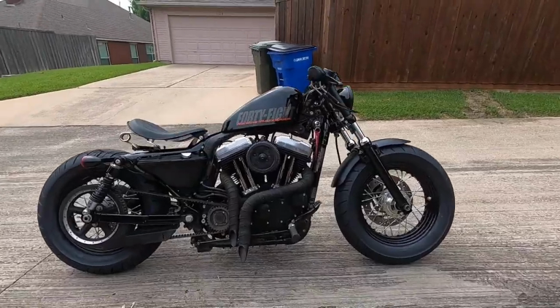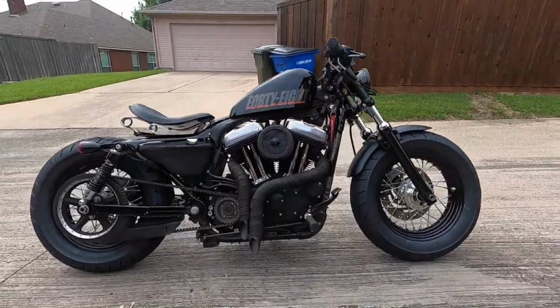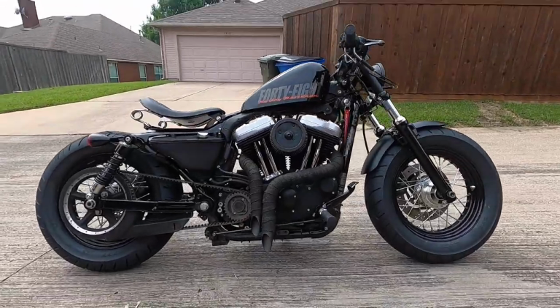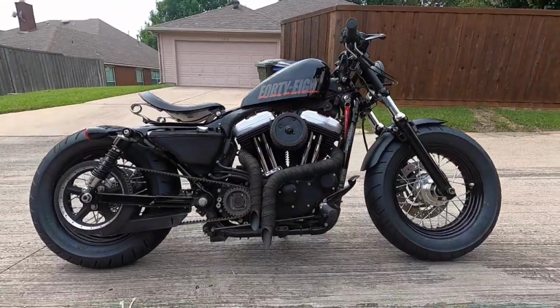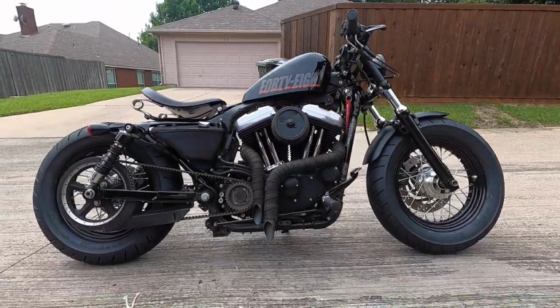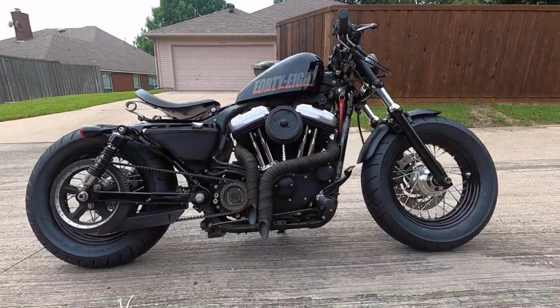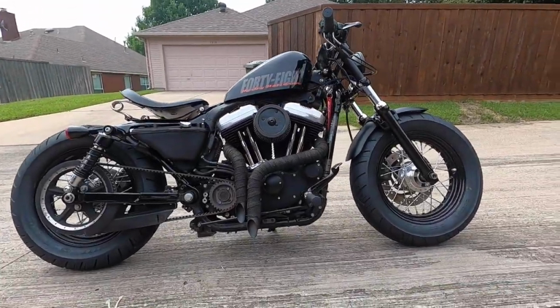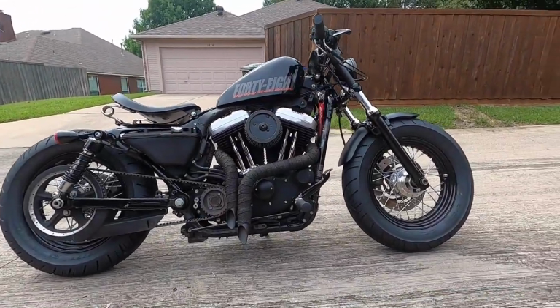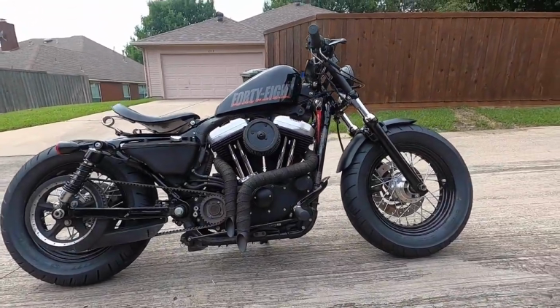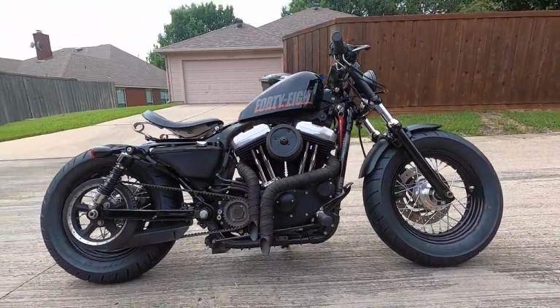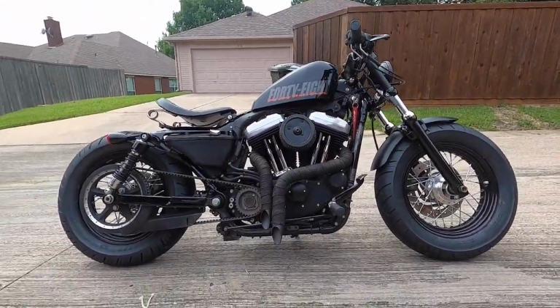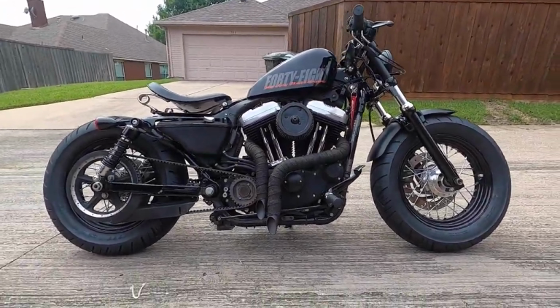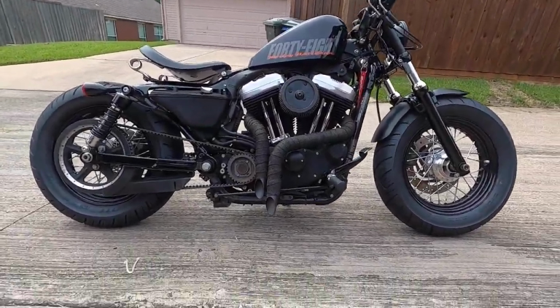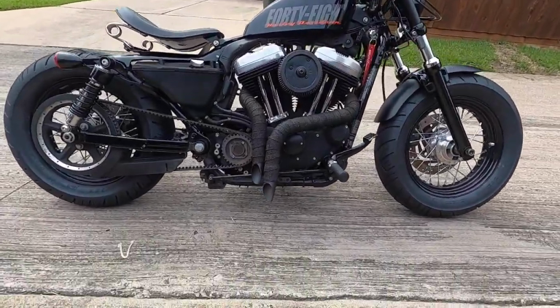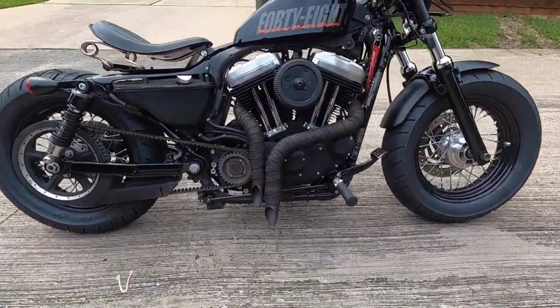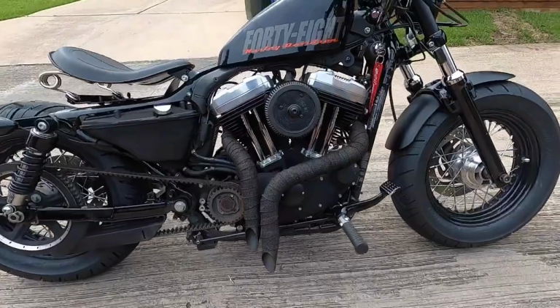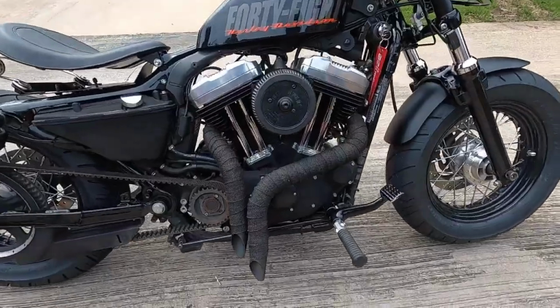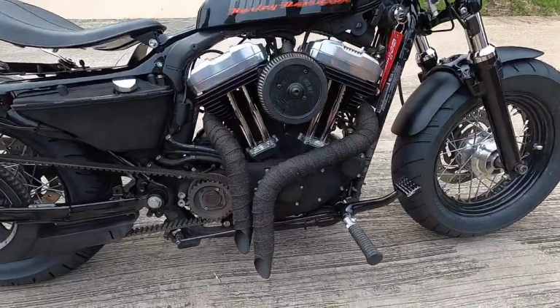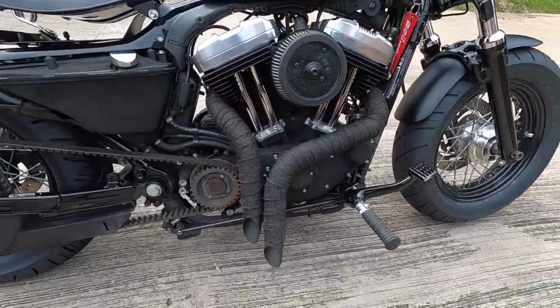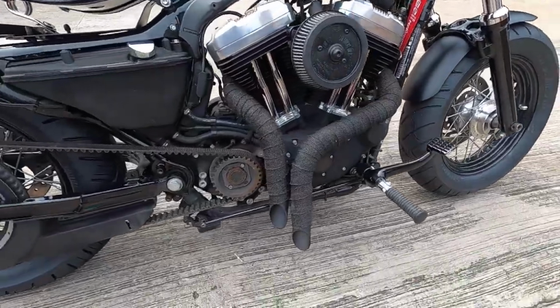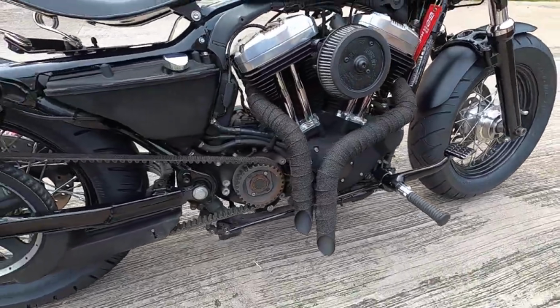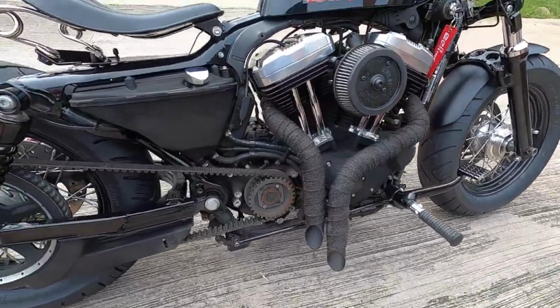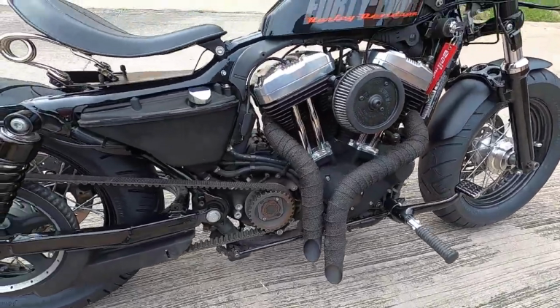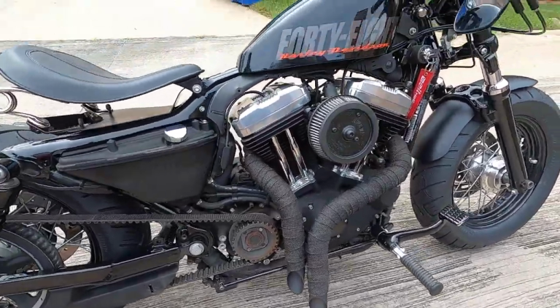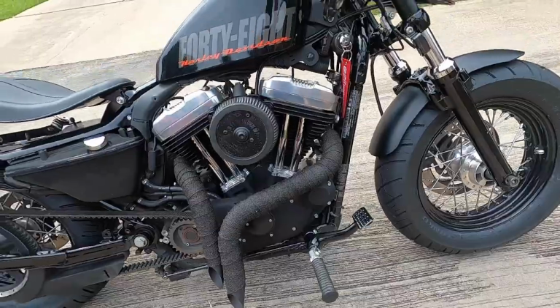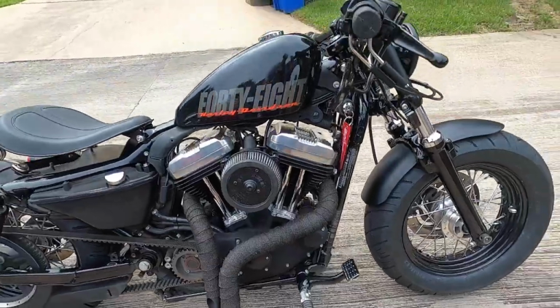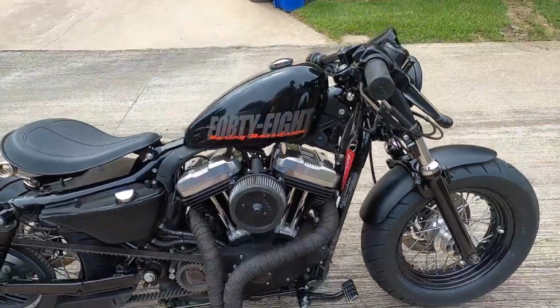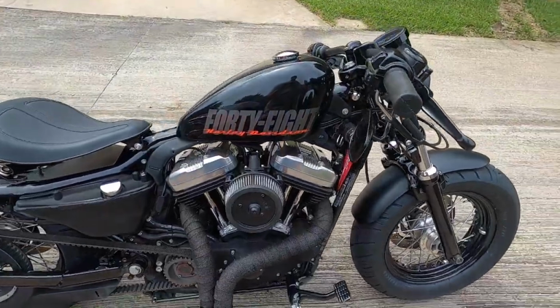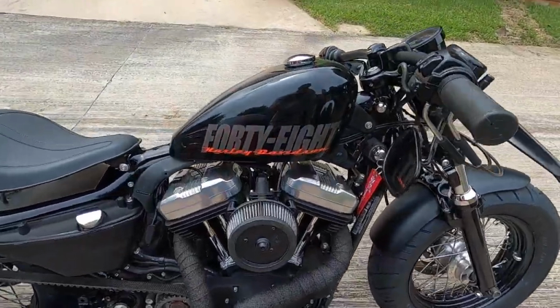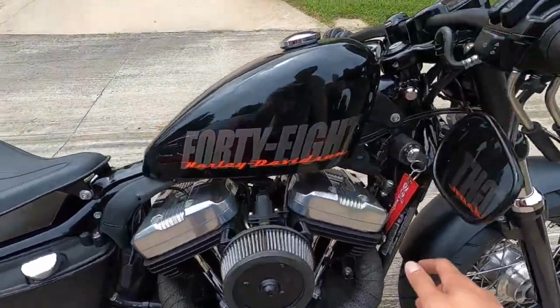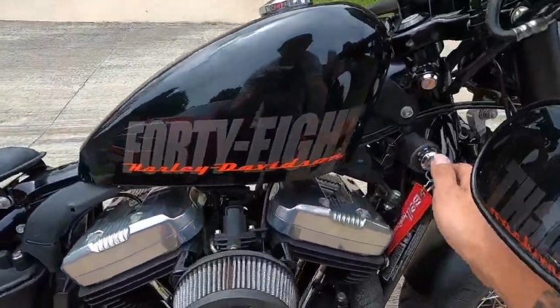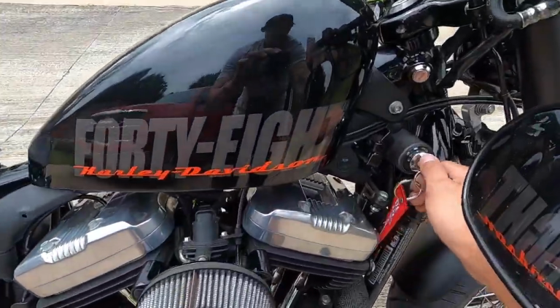Dude, that looks great. That looks so aggressive. Alright, first cold start.